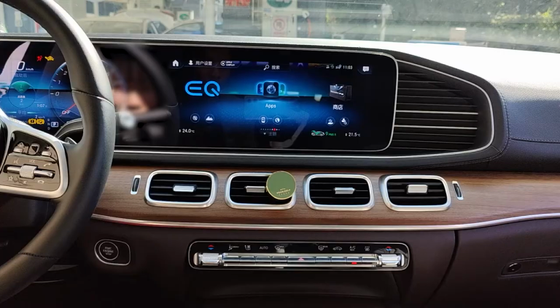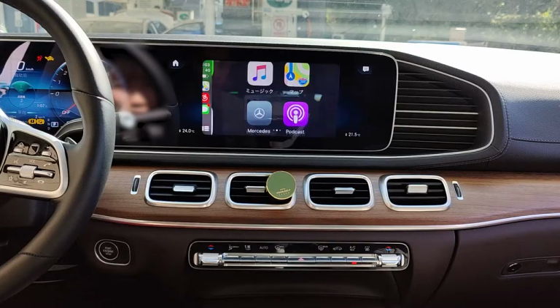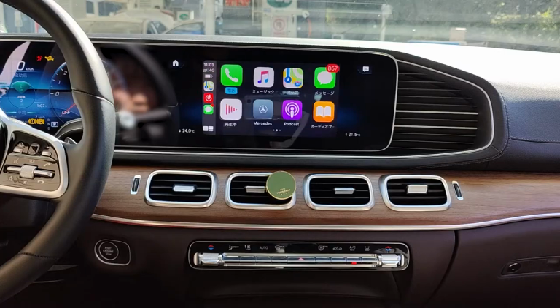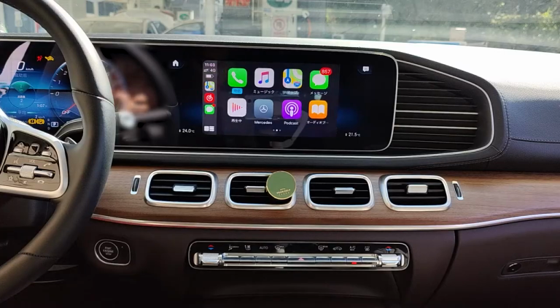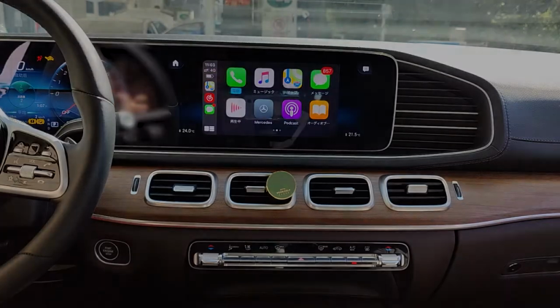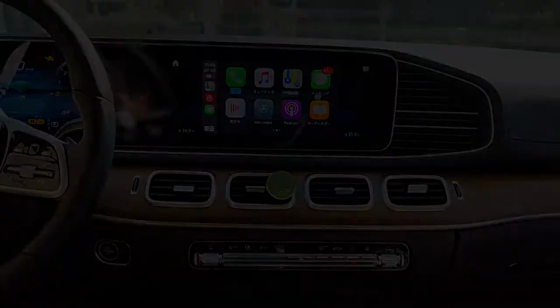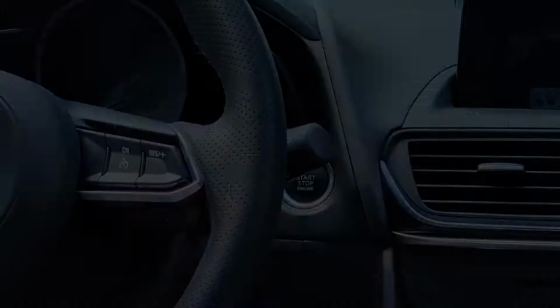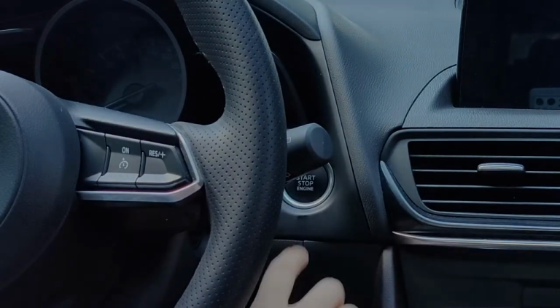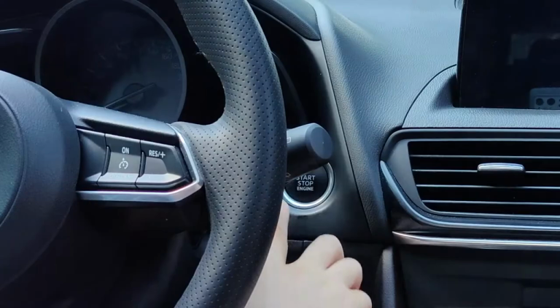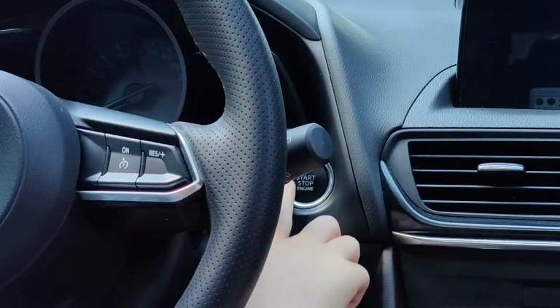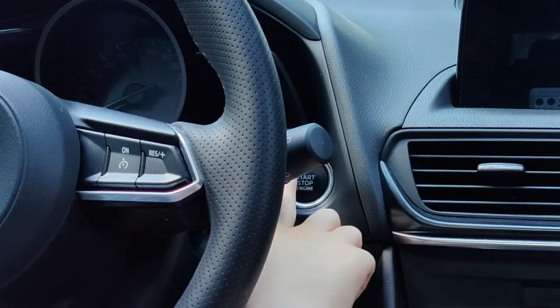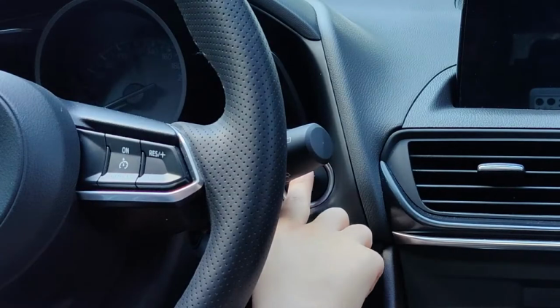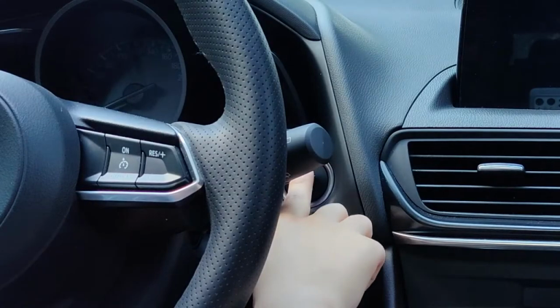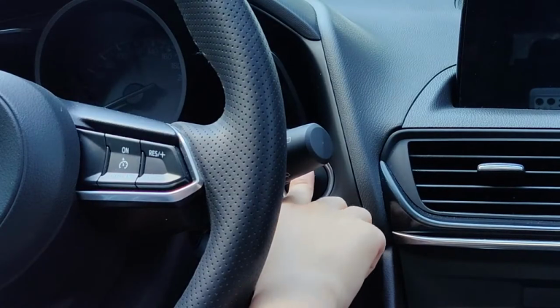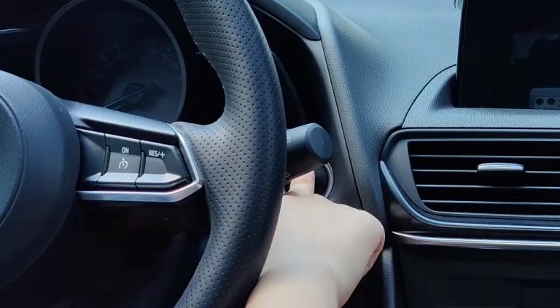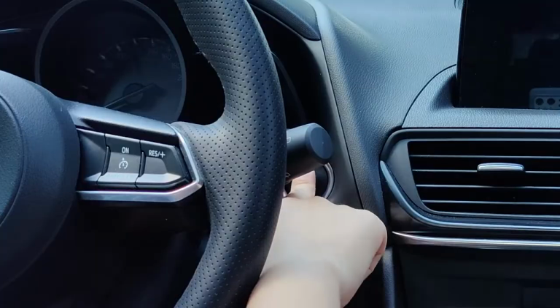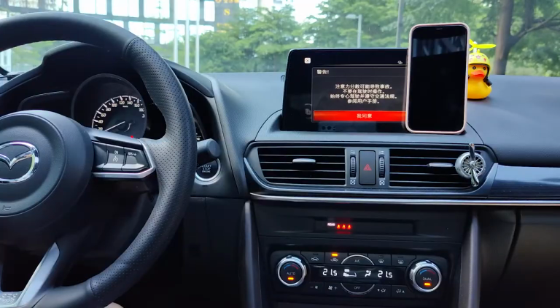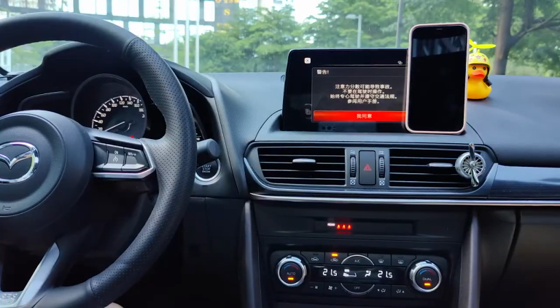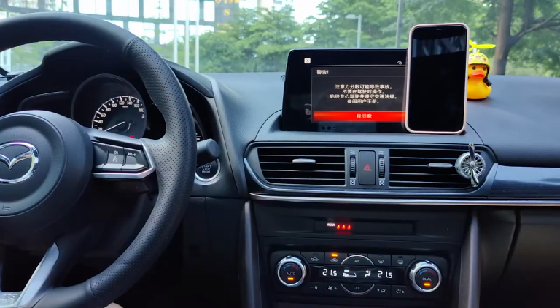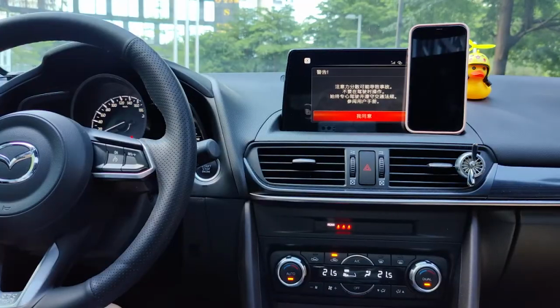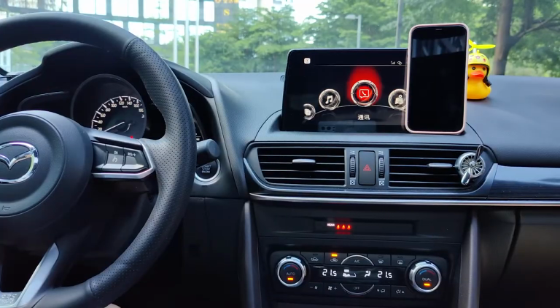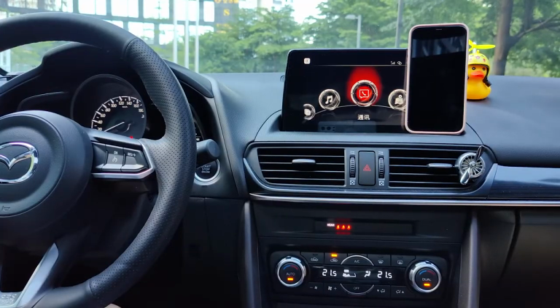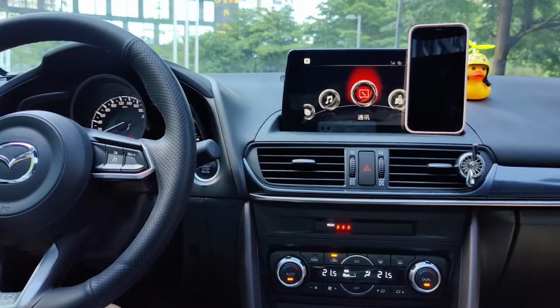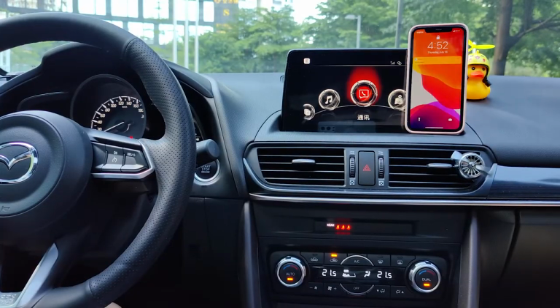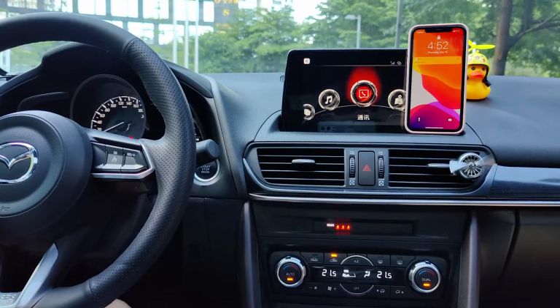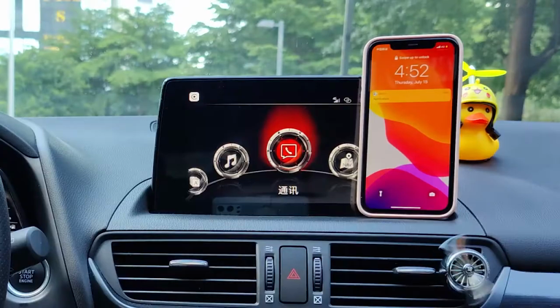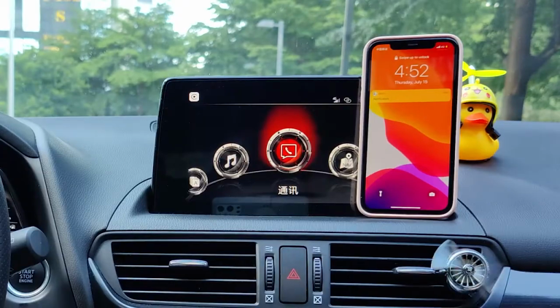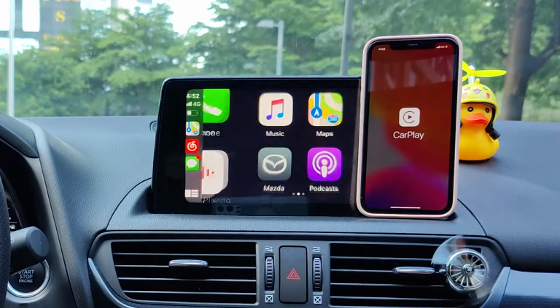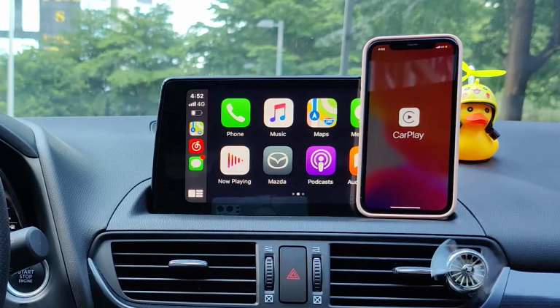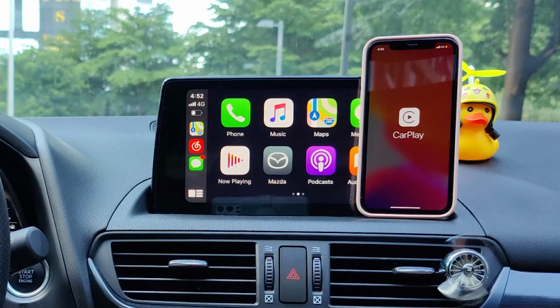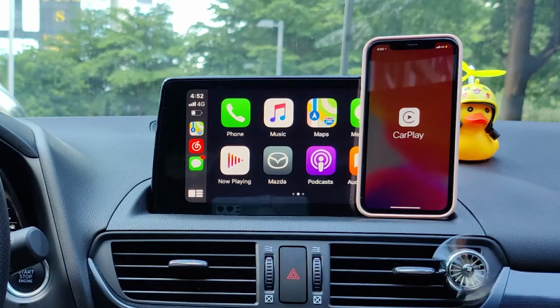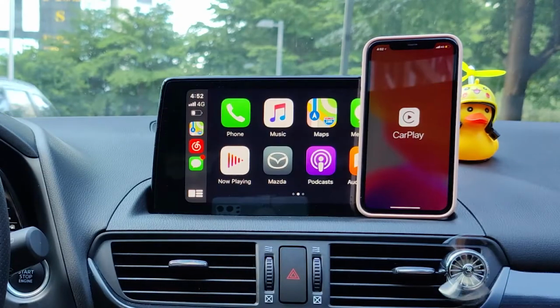Connect Bluetooth only at the first time. Then, auto-connect every time when you get into the car.